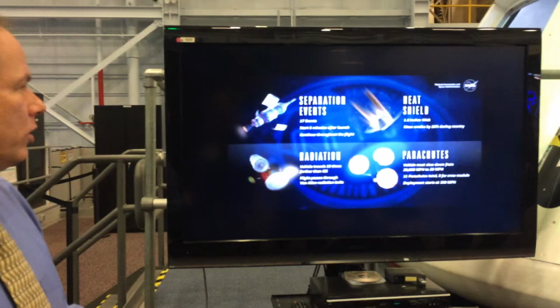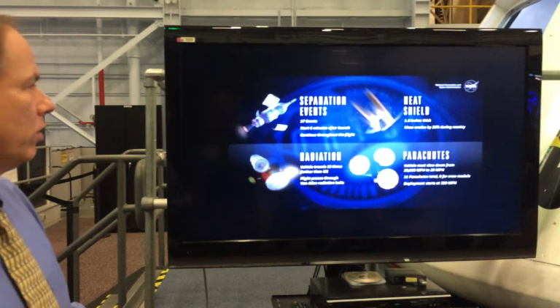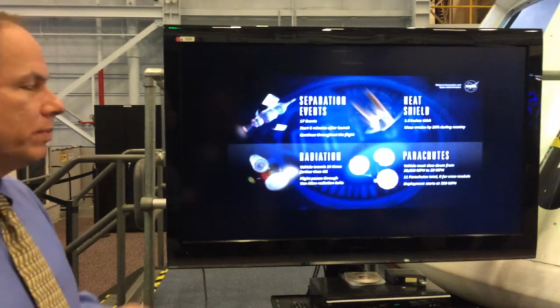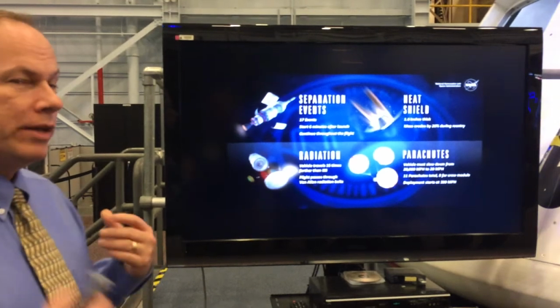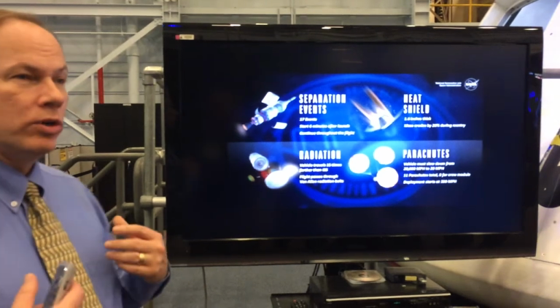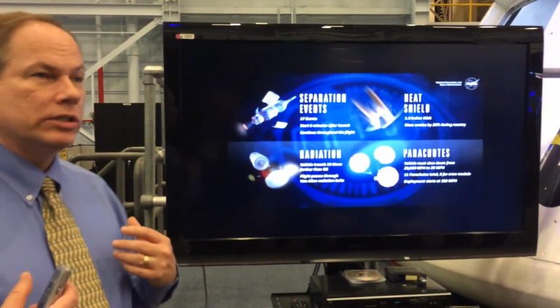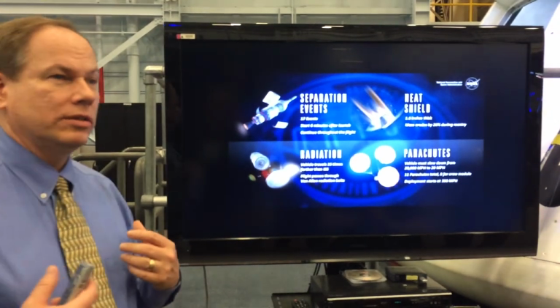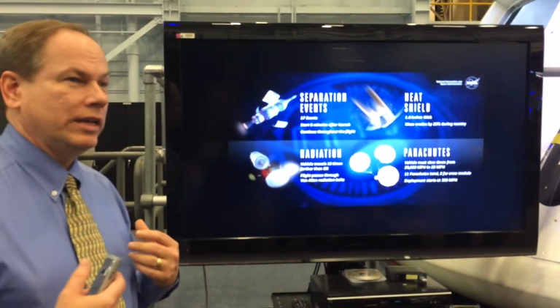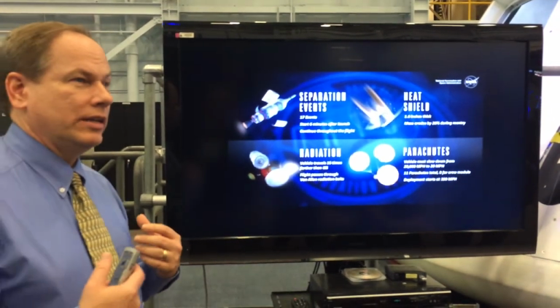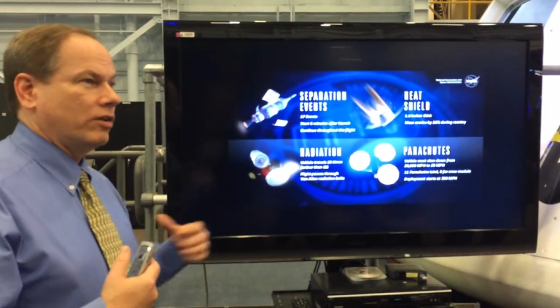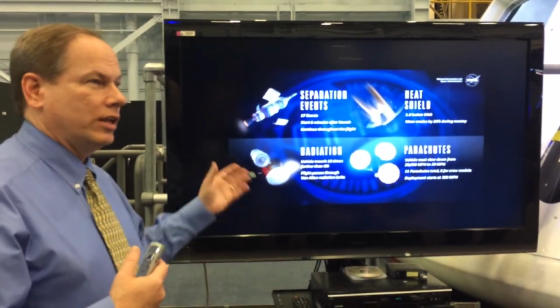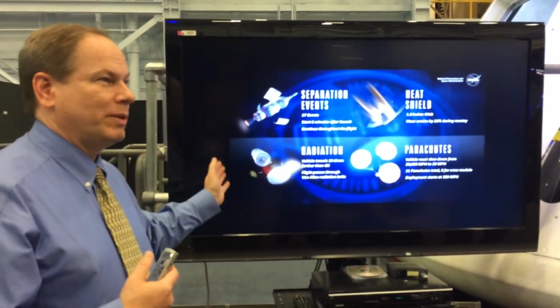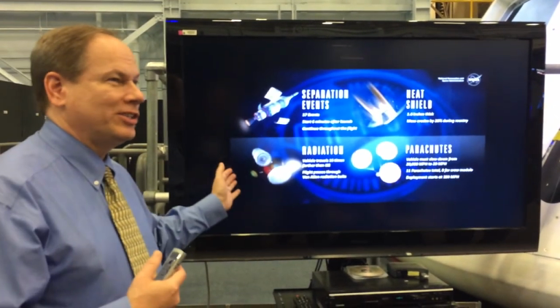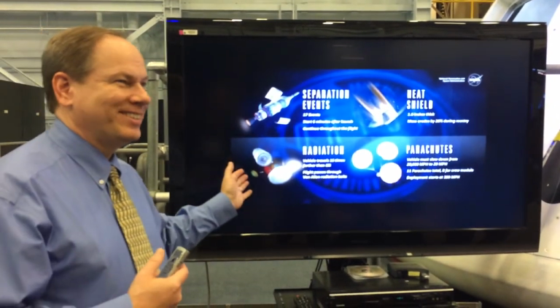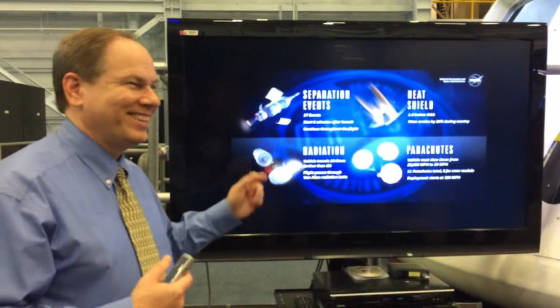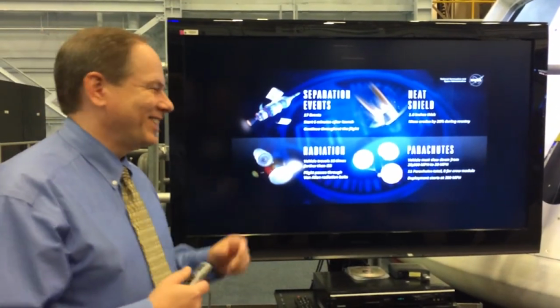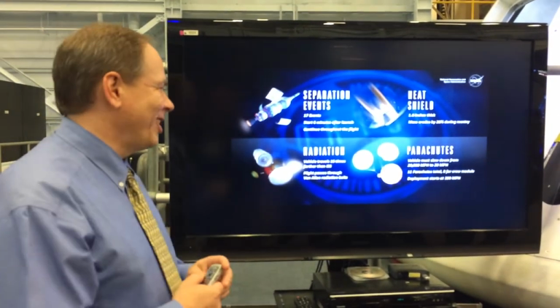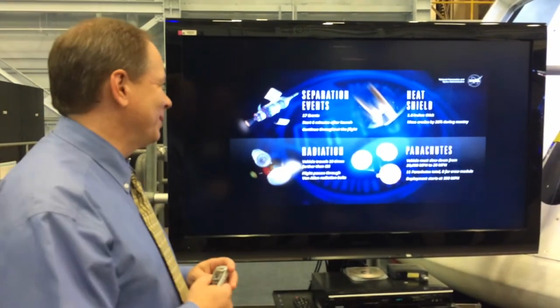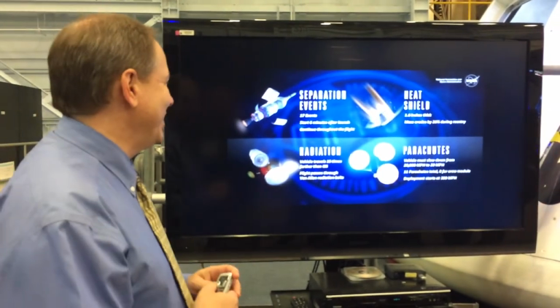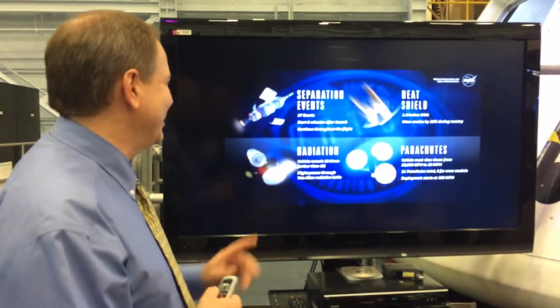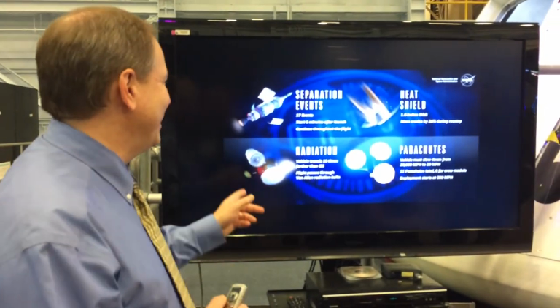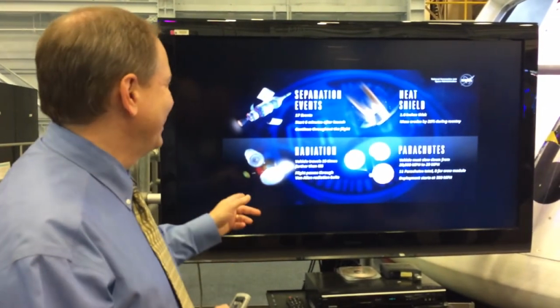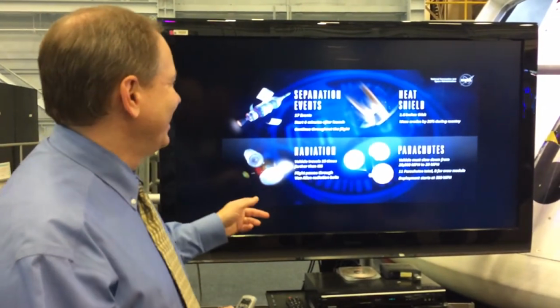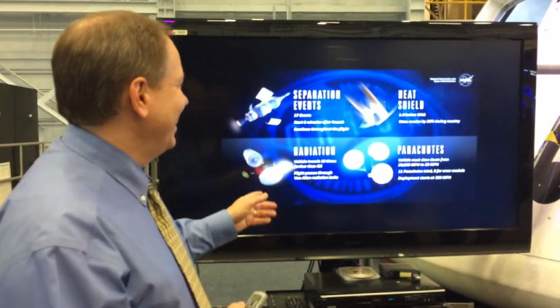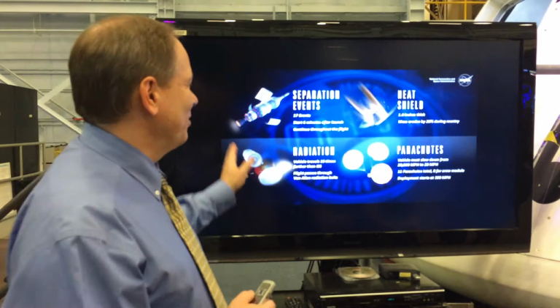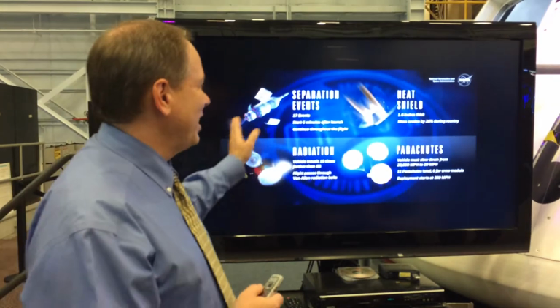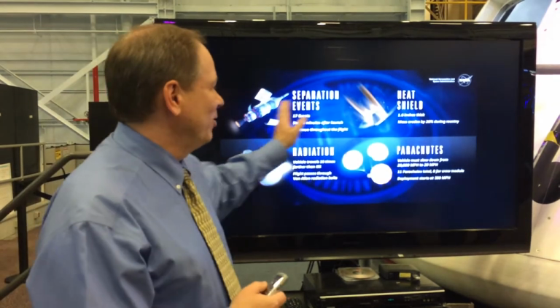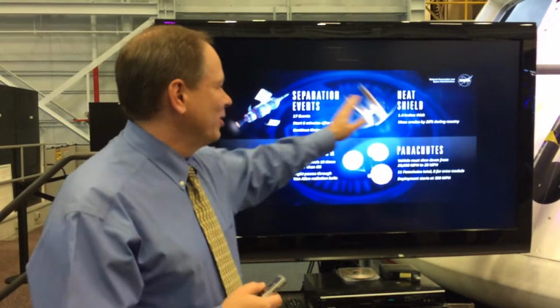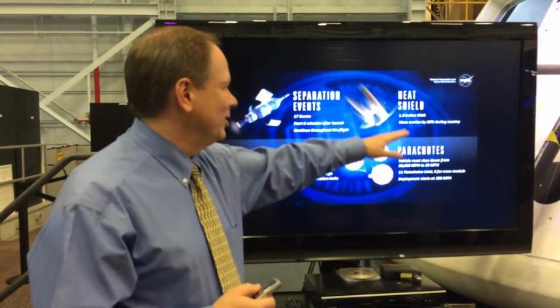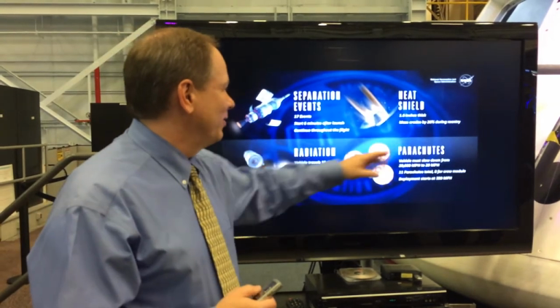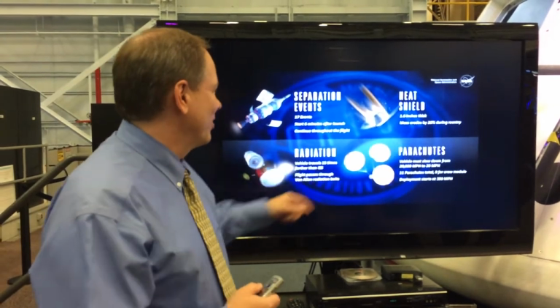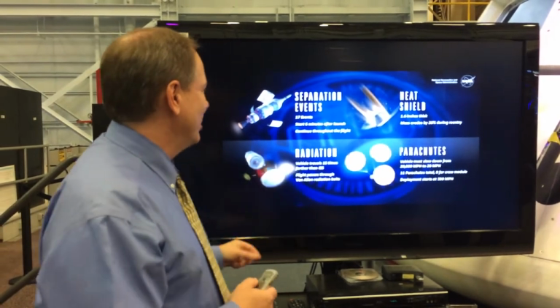Good morning. These were my main worries, and they're all on this page. They're all on this page — this is it. And they're kind of in order, too, if you go across.